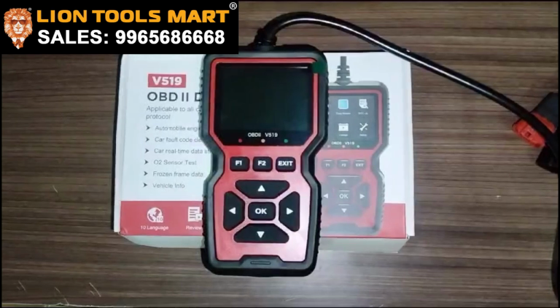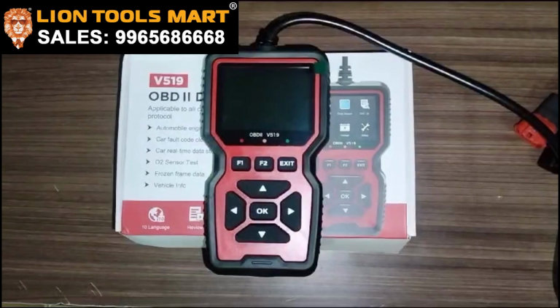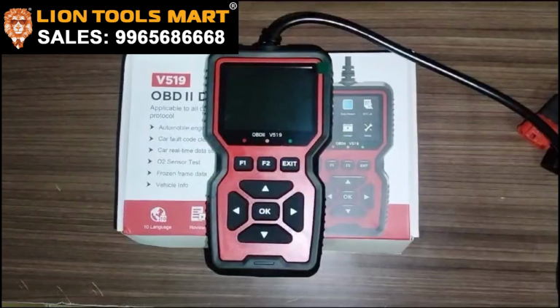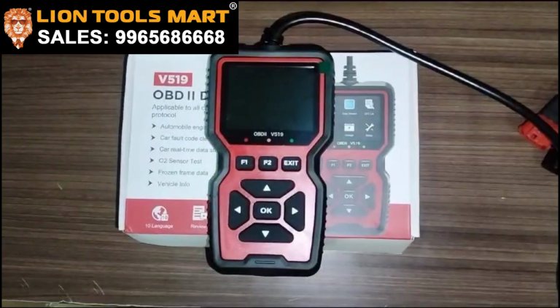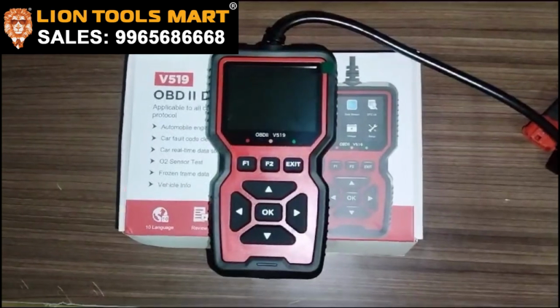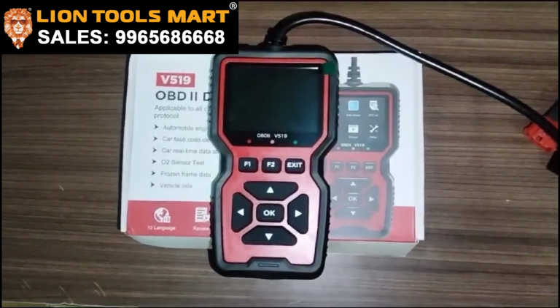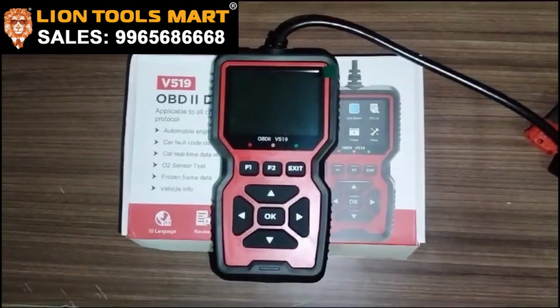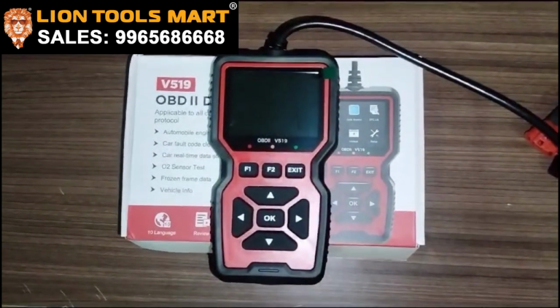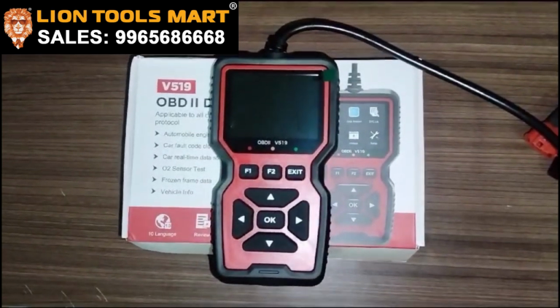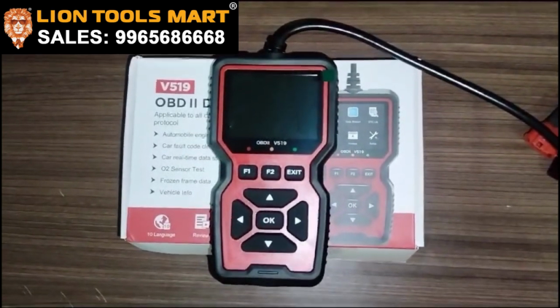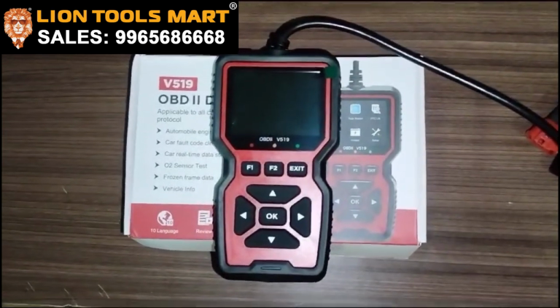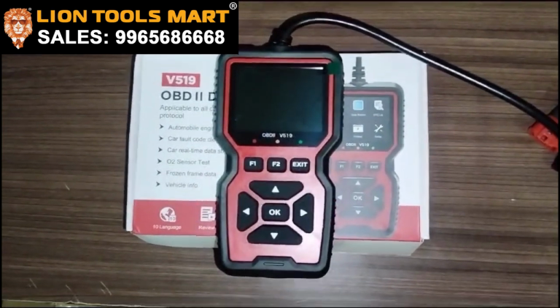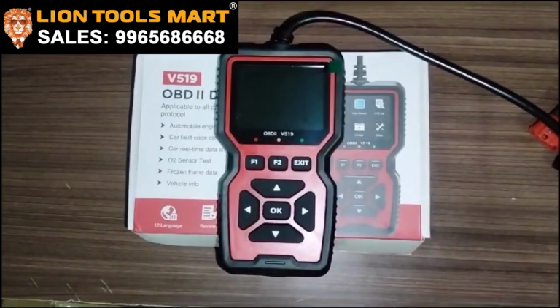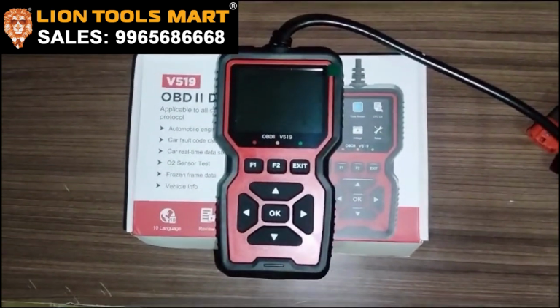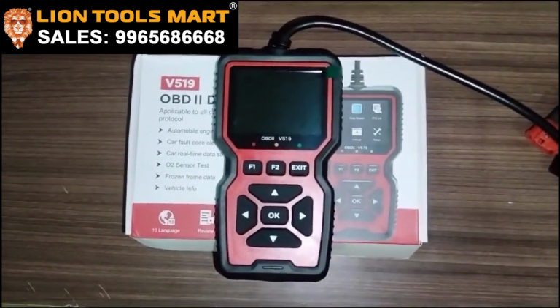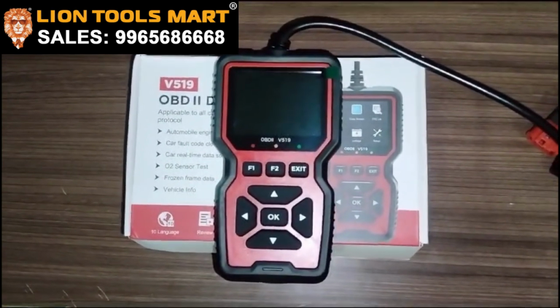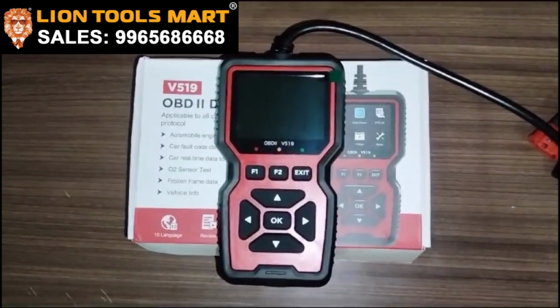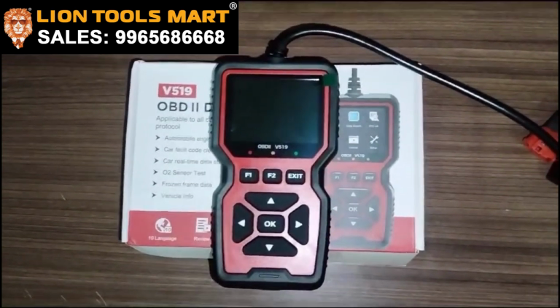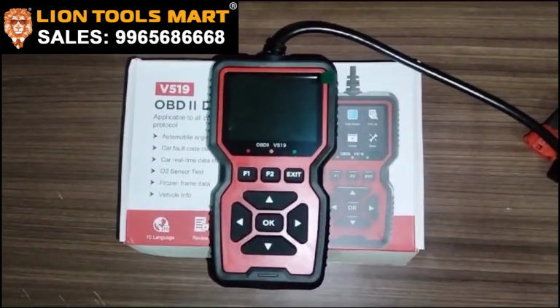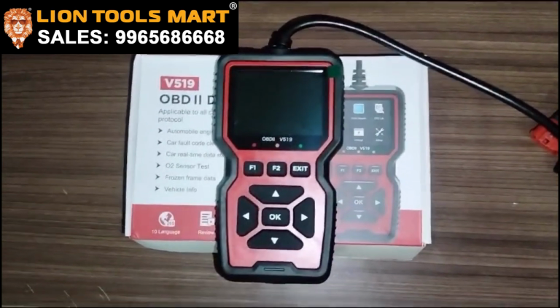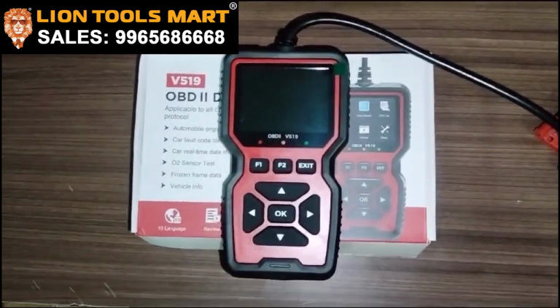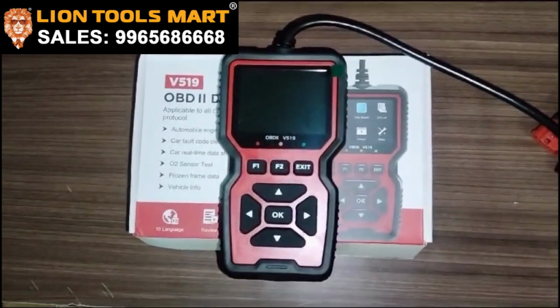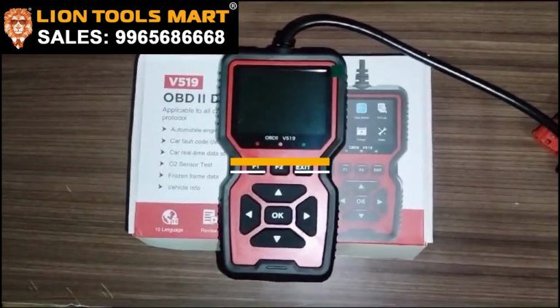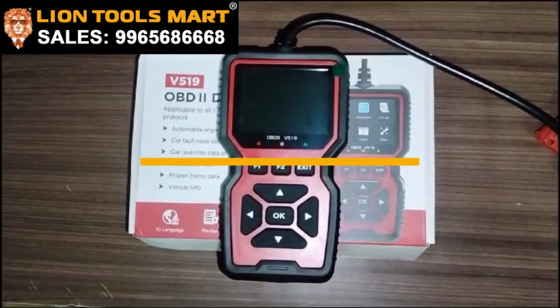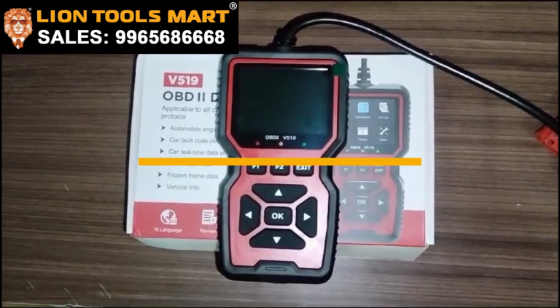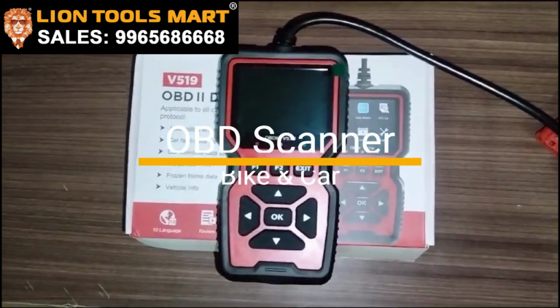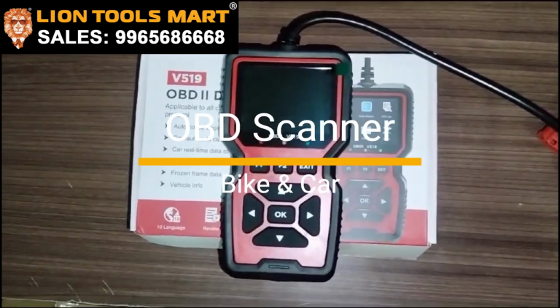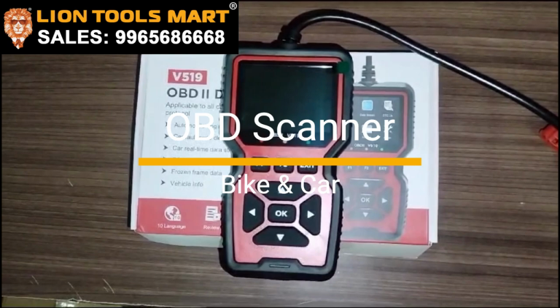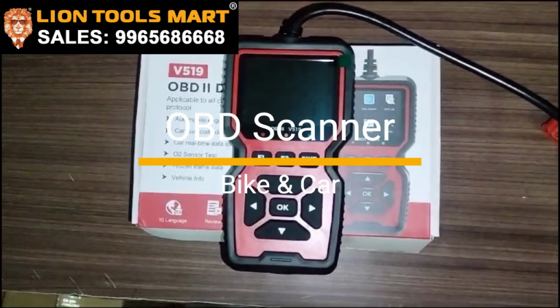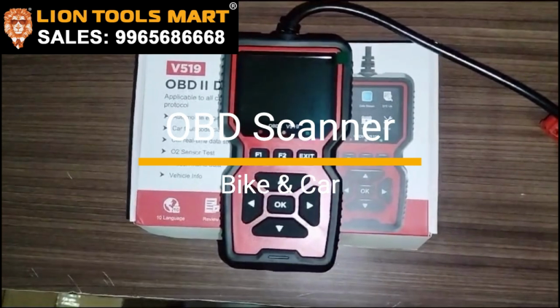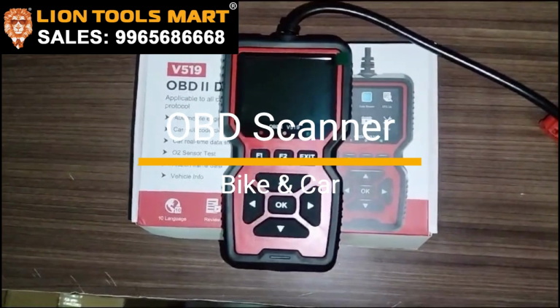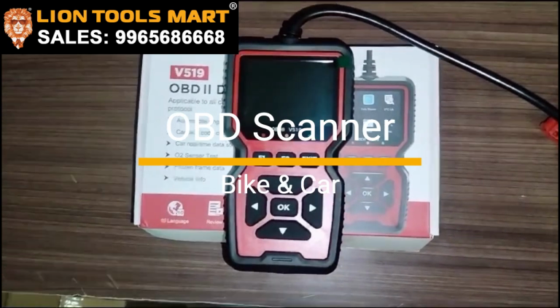I am Muthupram, LINE TOOLSMART. Let's talk about this tool.